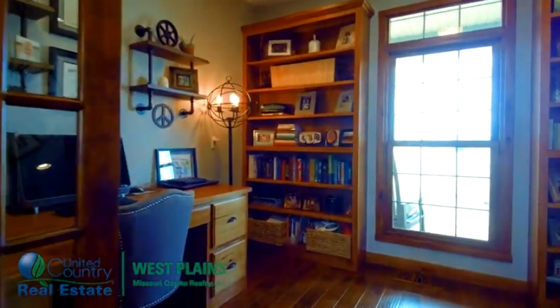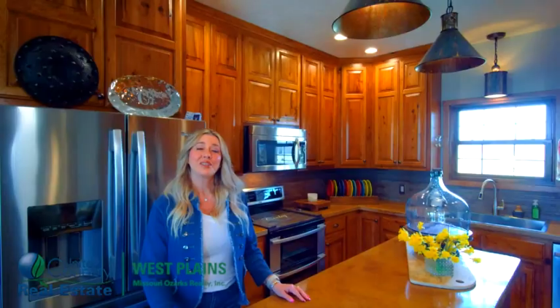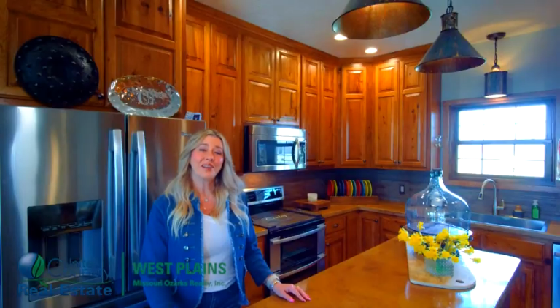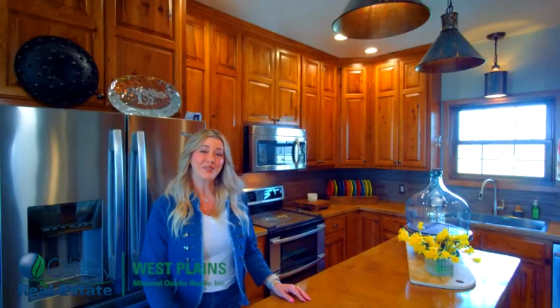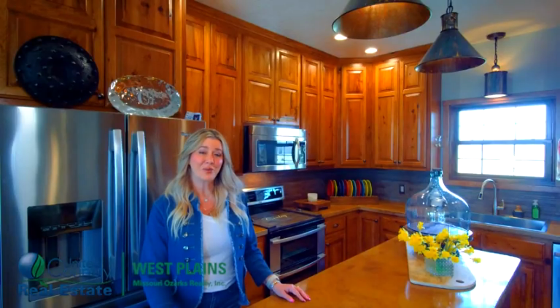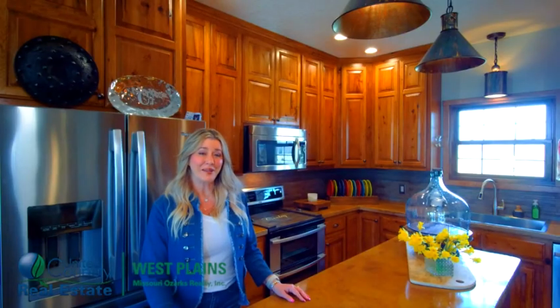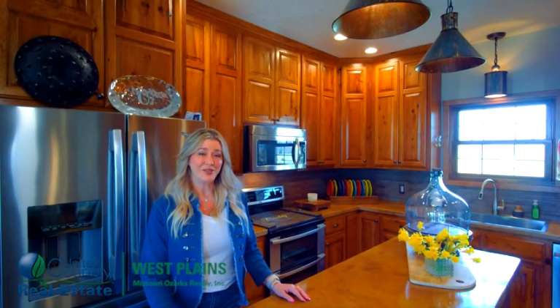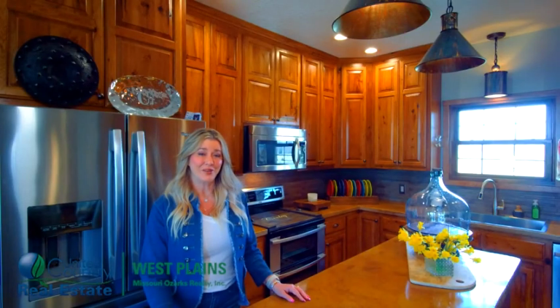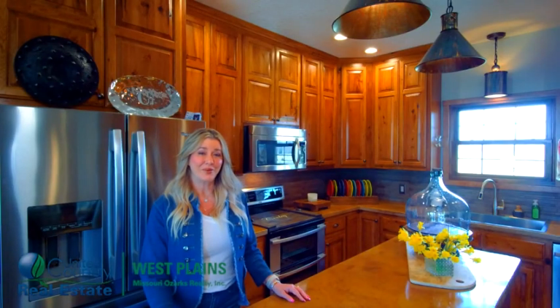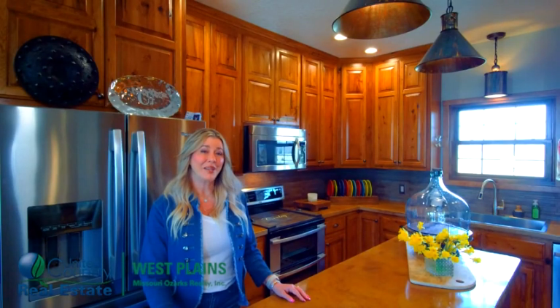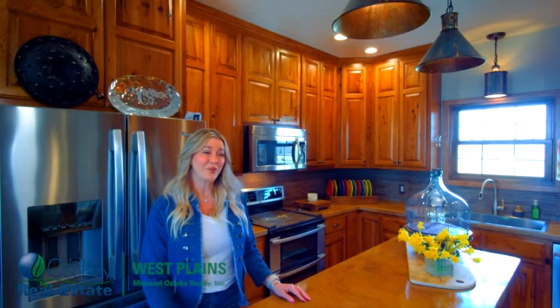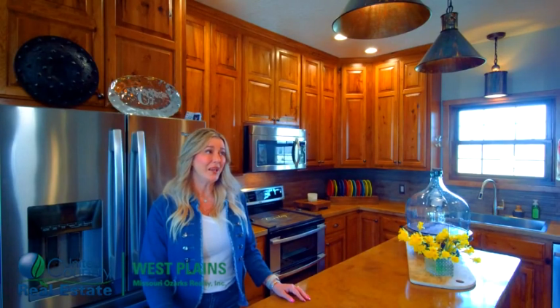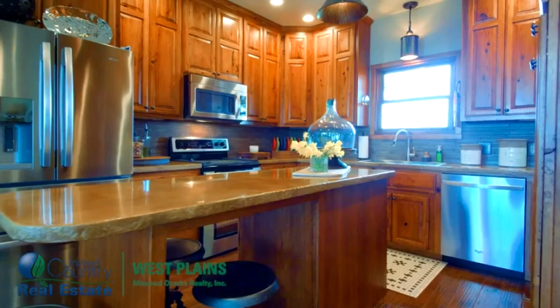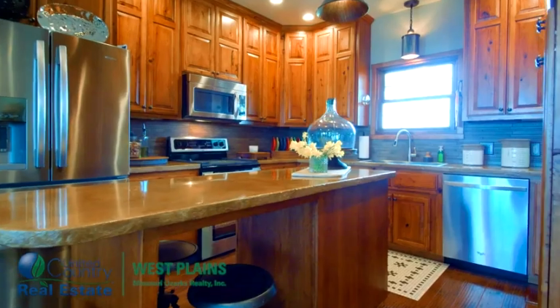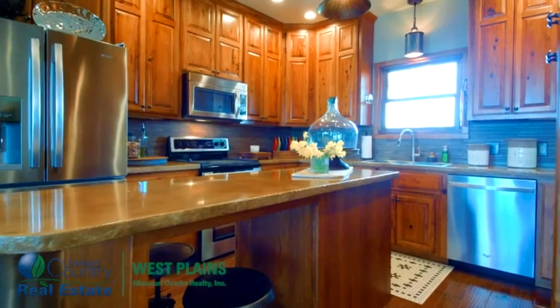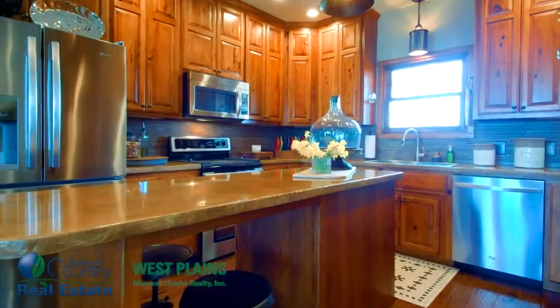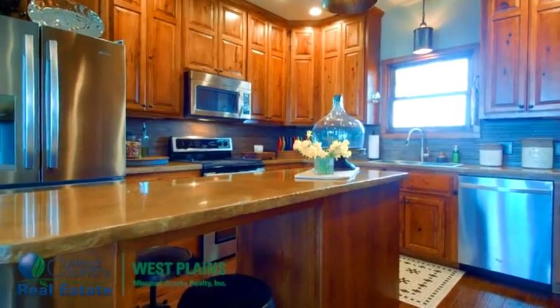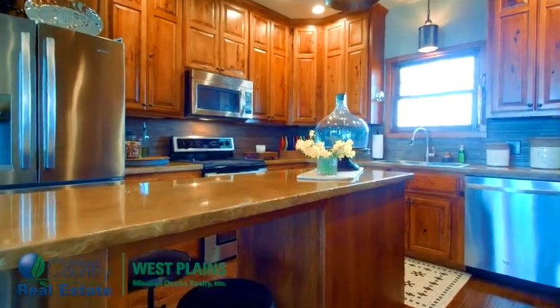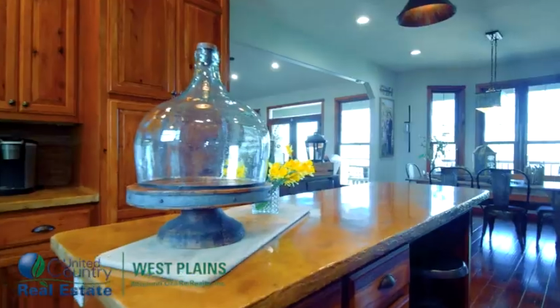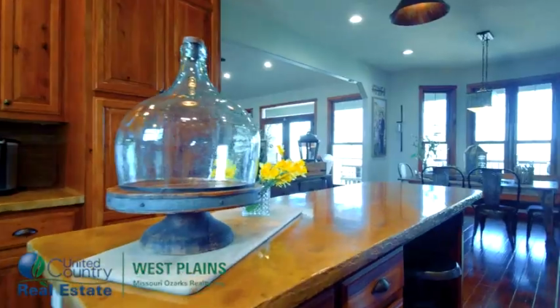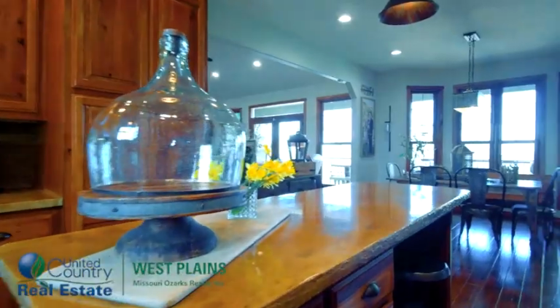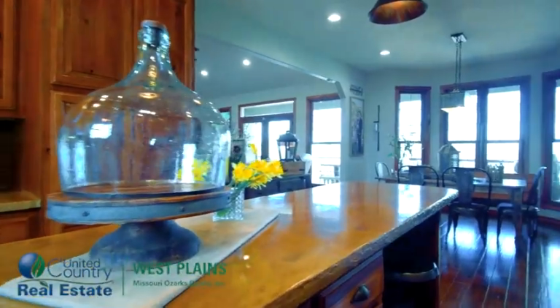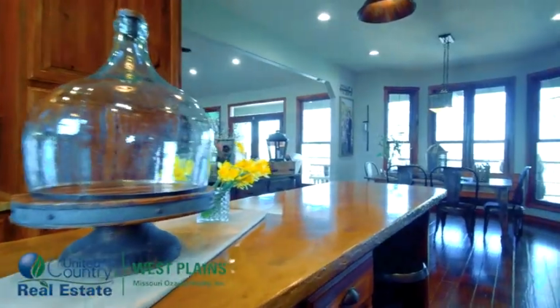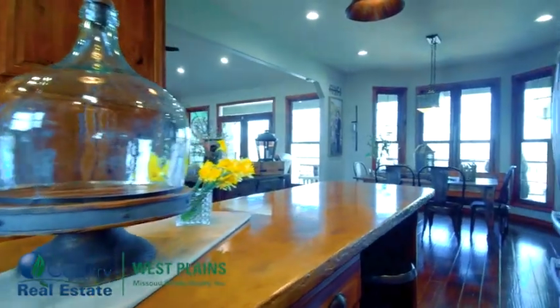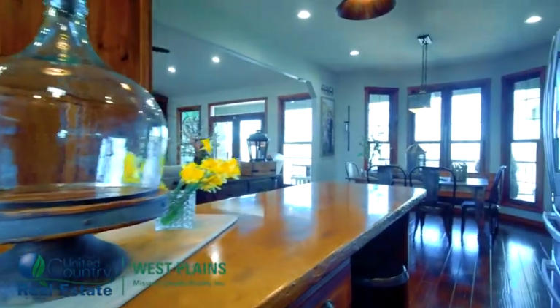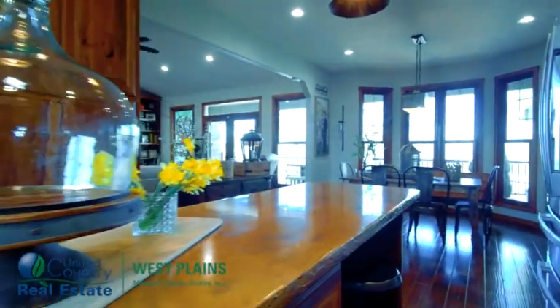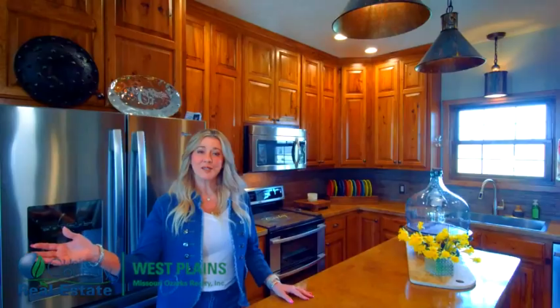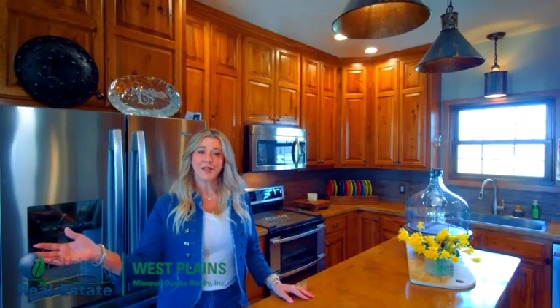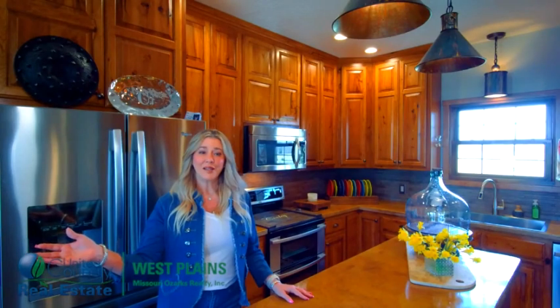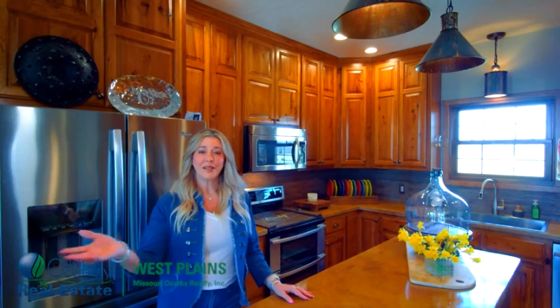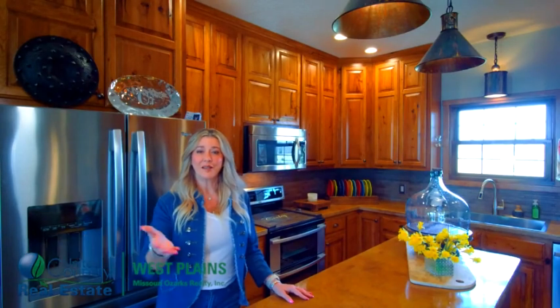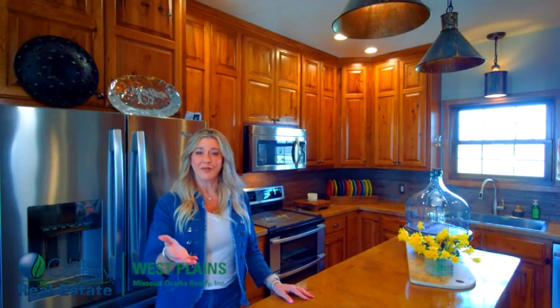Check out this gourmet kitchen with hickory custom cabinets and an island bar. It's open to the dining and living areas.